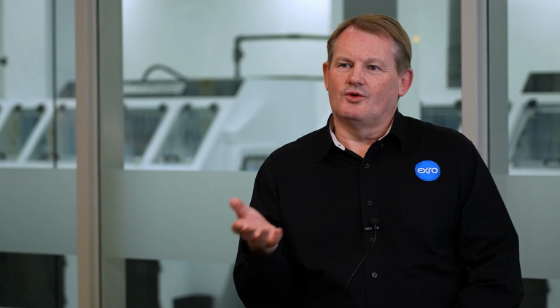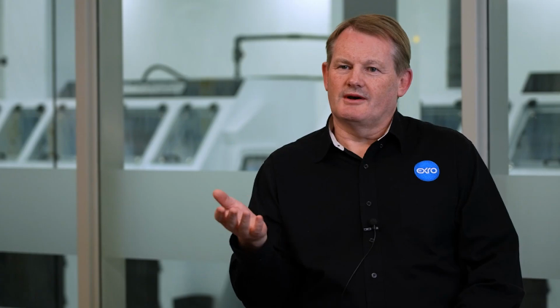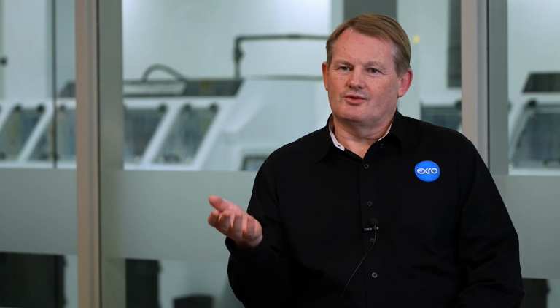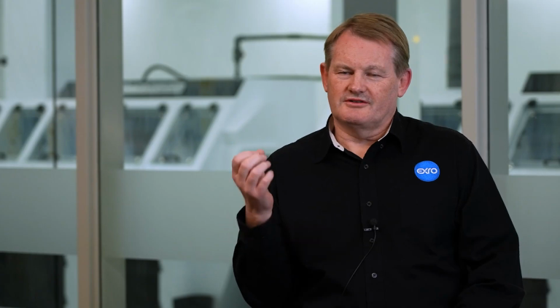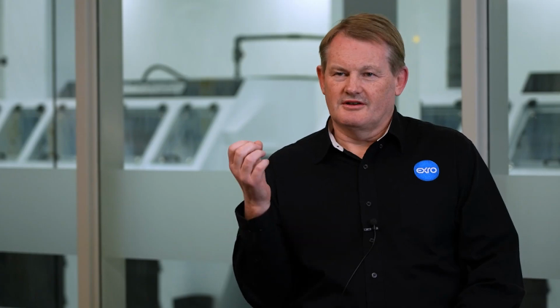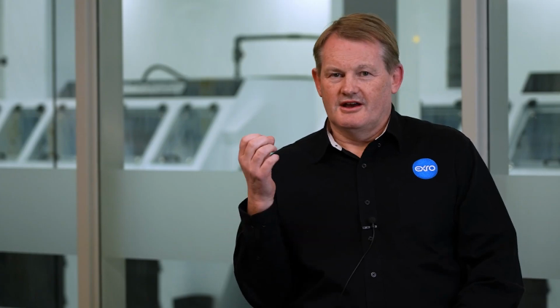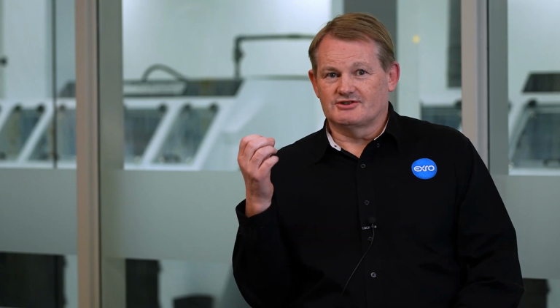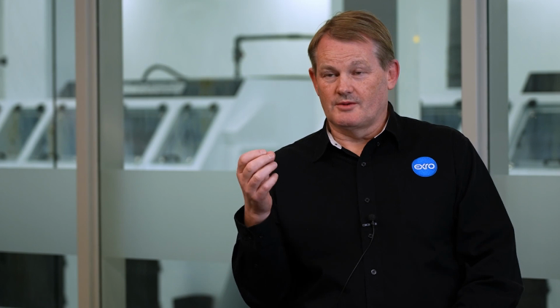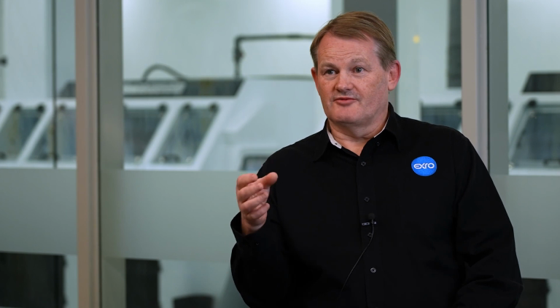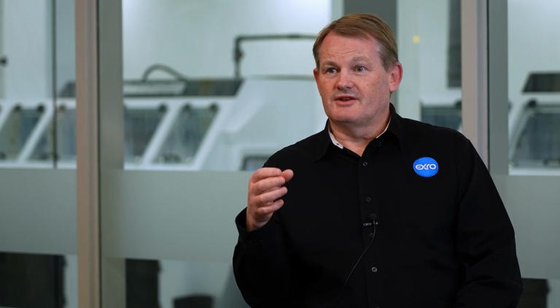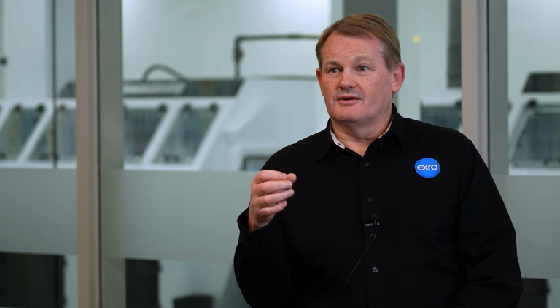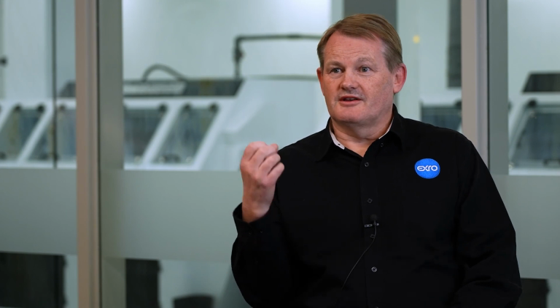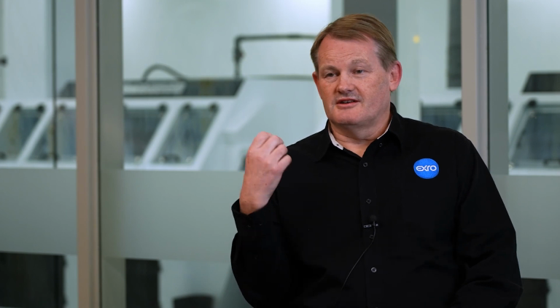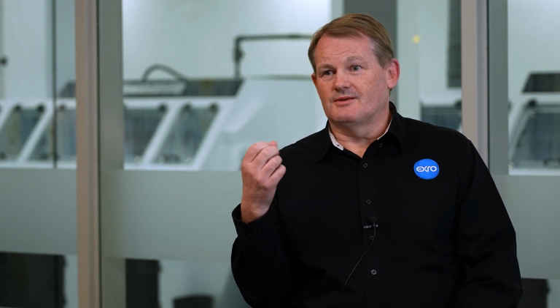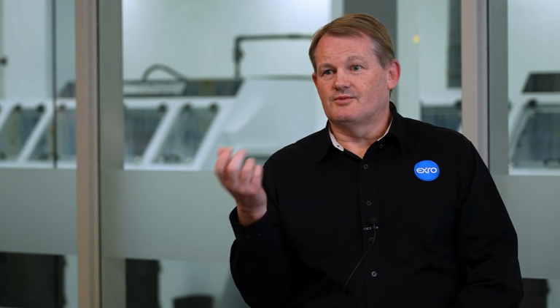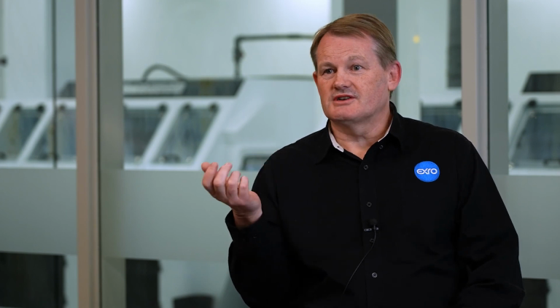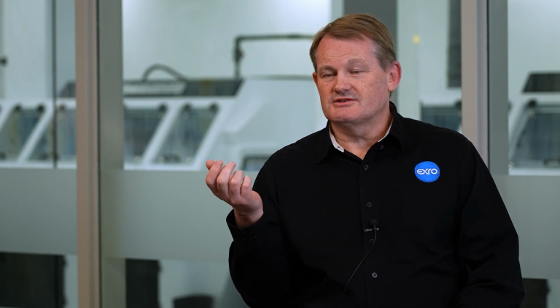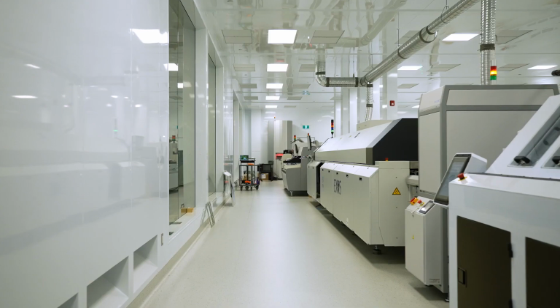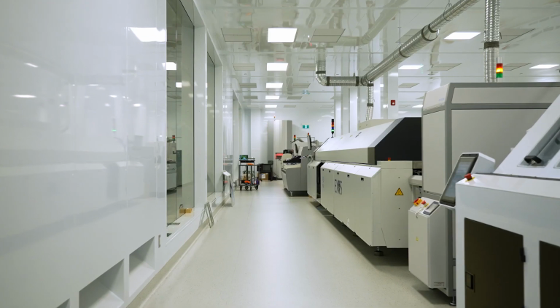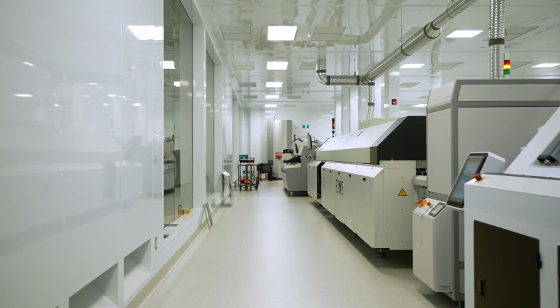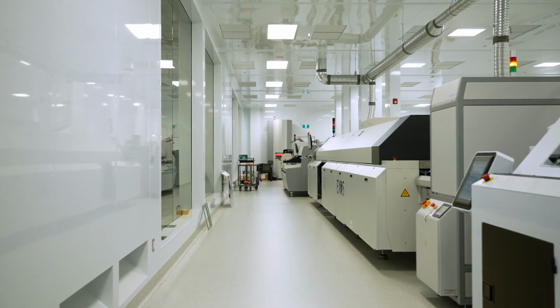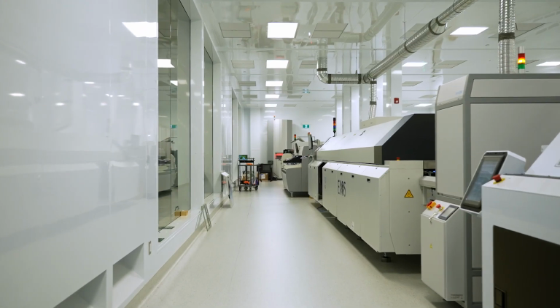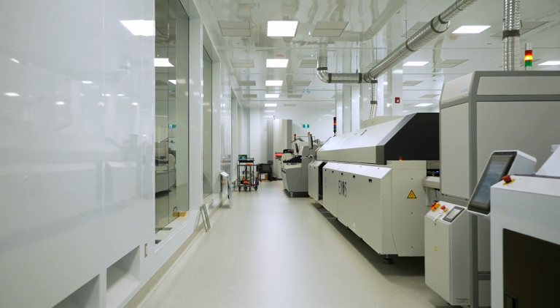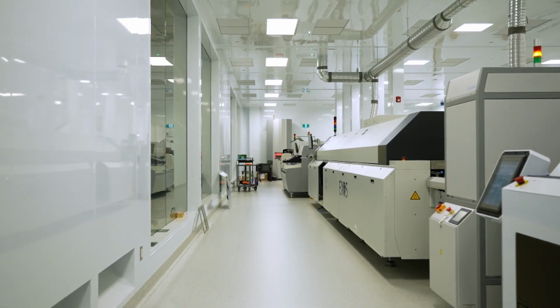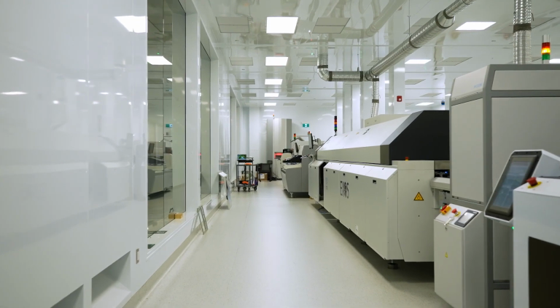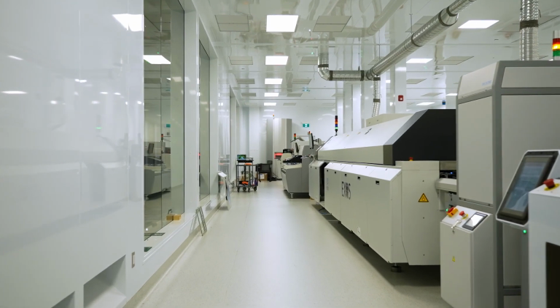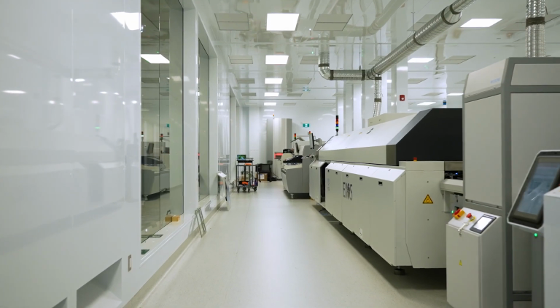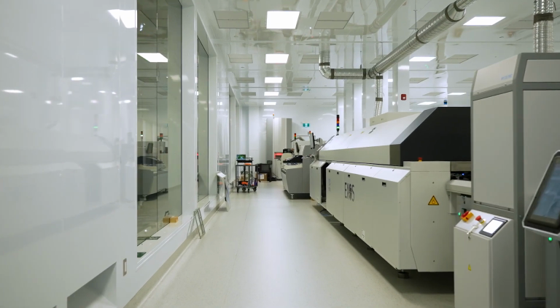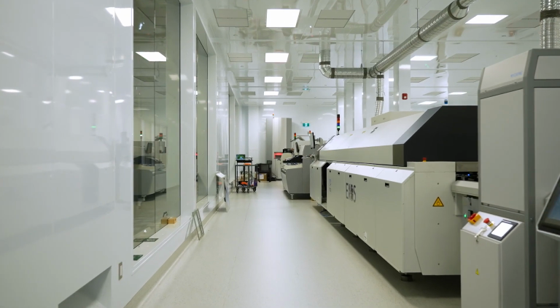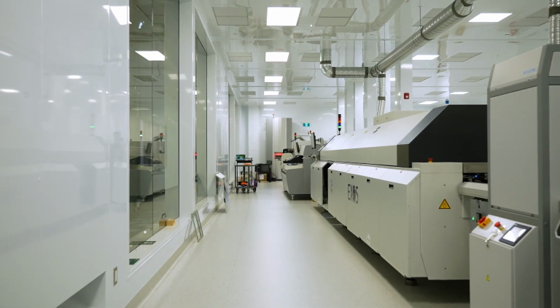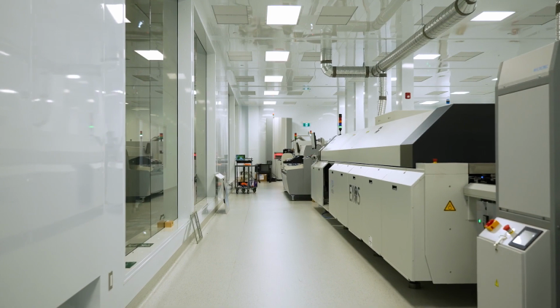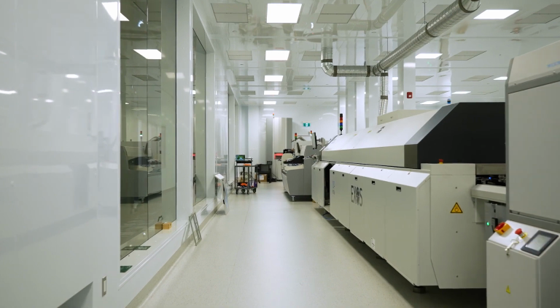It's all about quality, and it's all about repeatability in the assembly process. The clean room gives you the repeatability and the quality that we require.